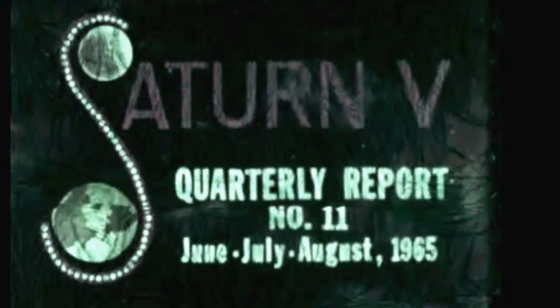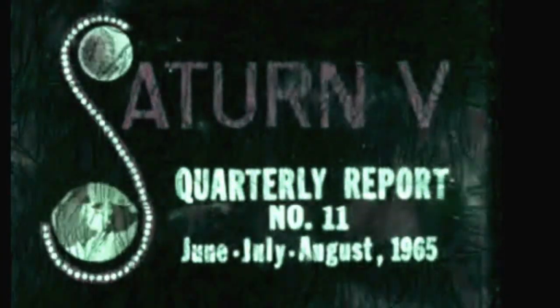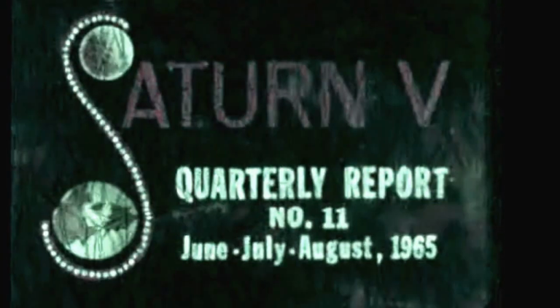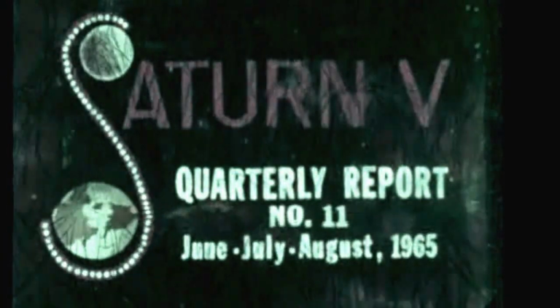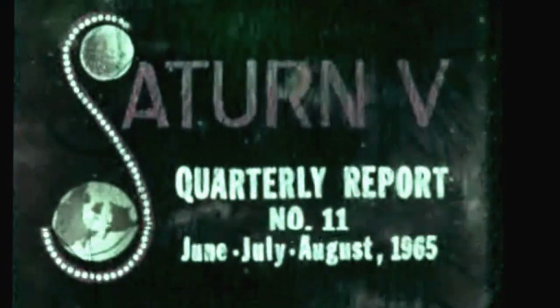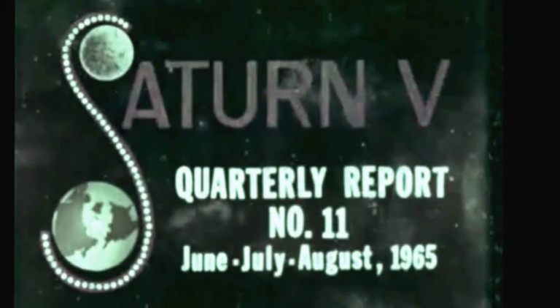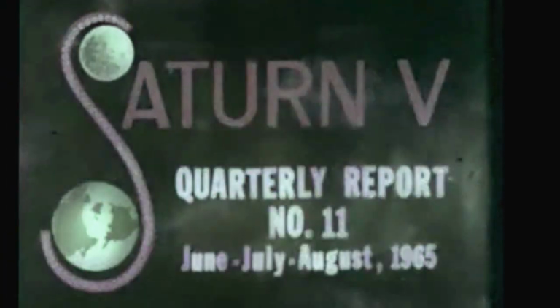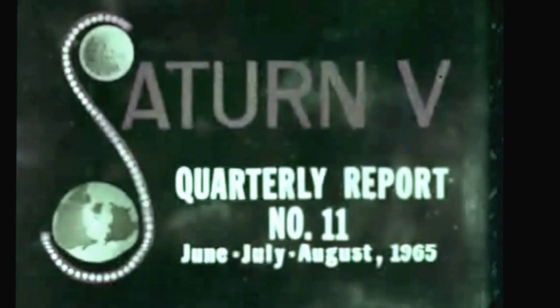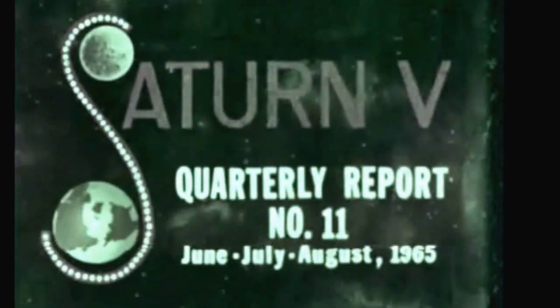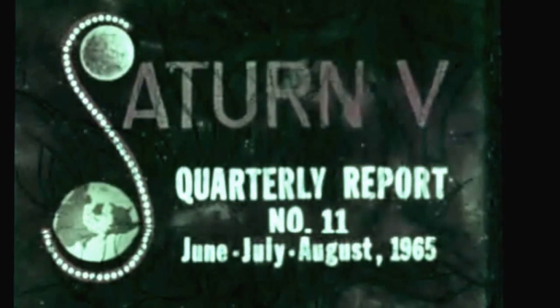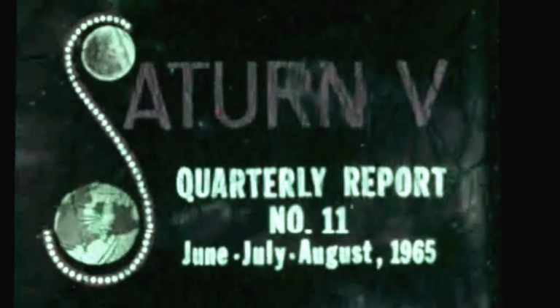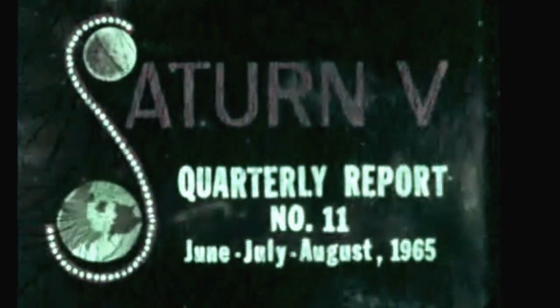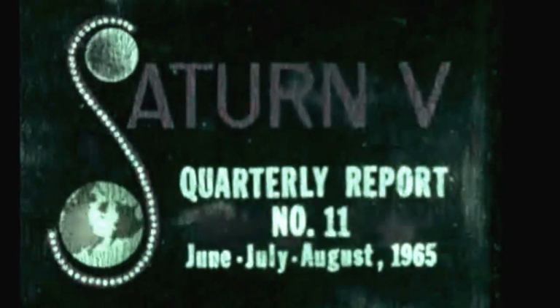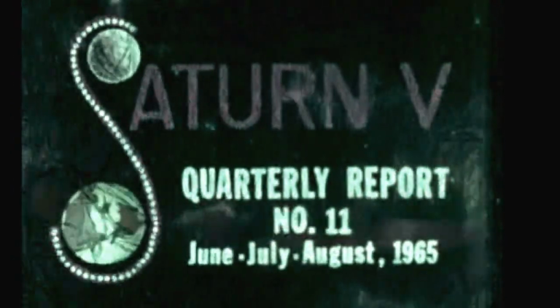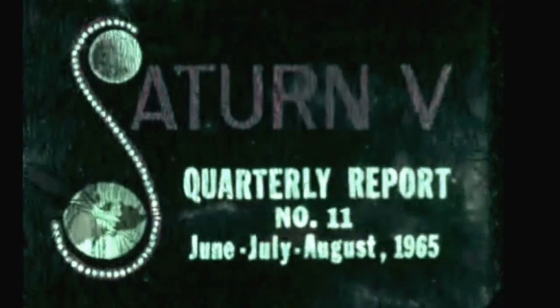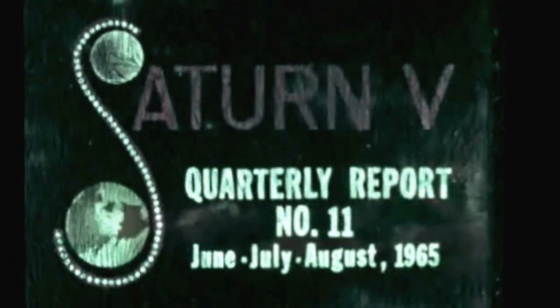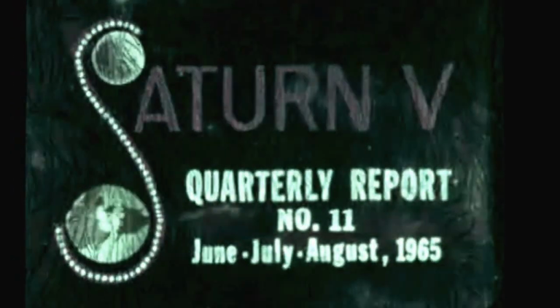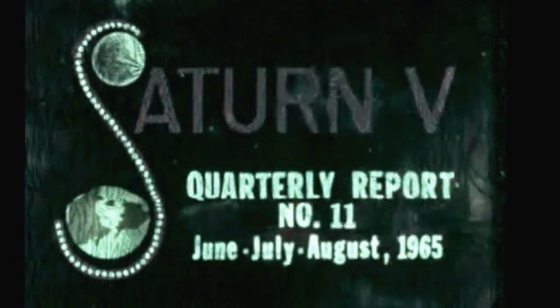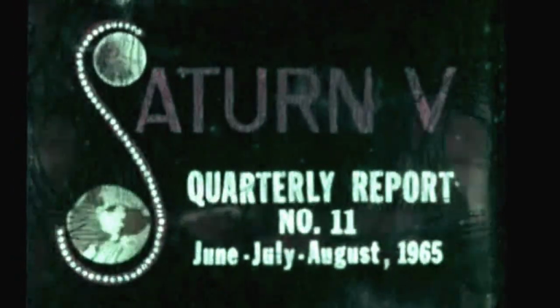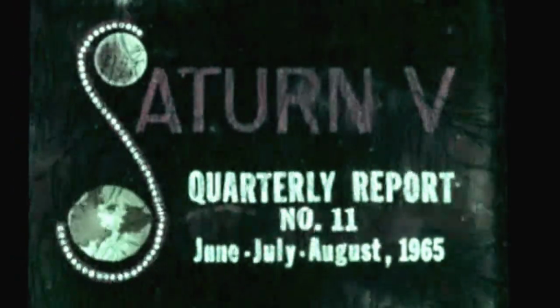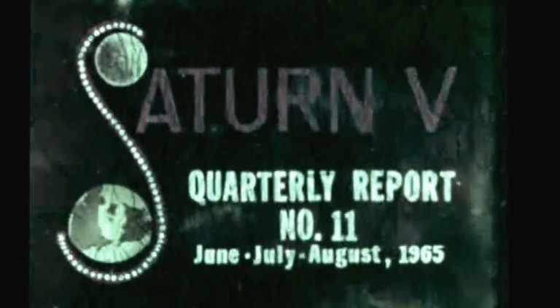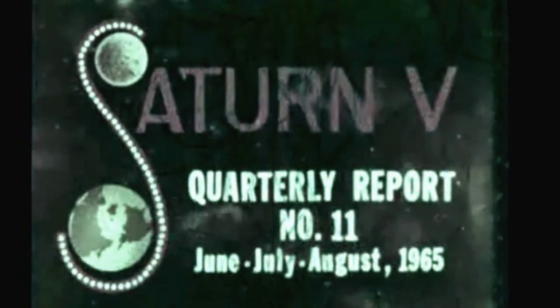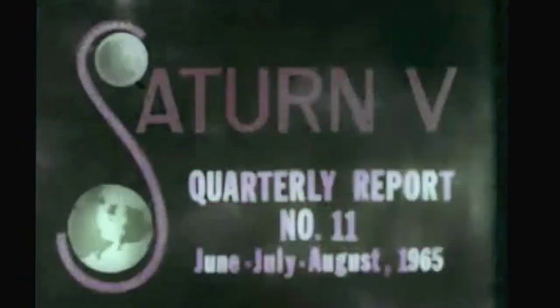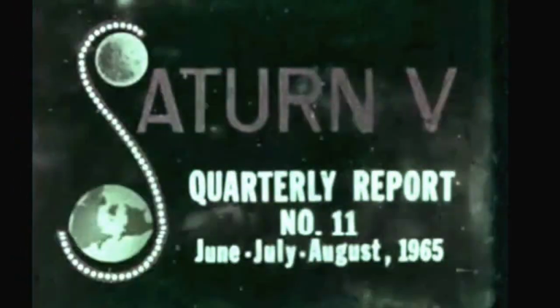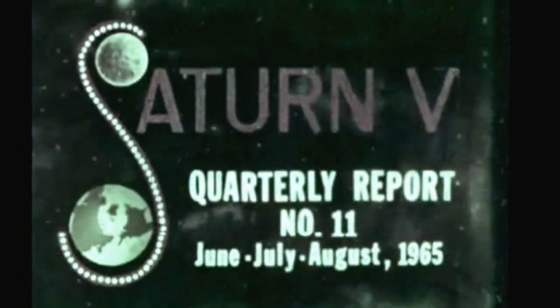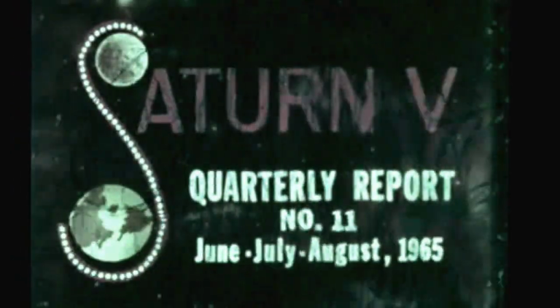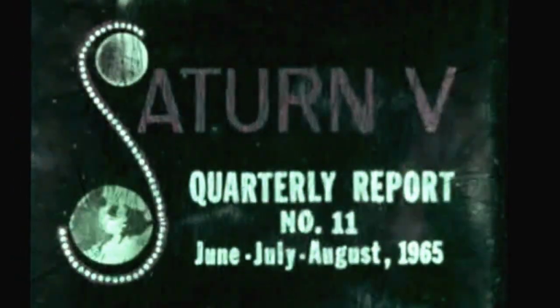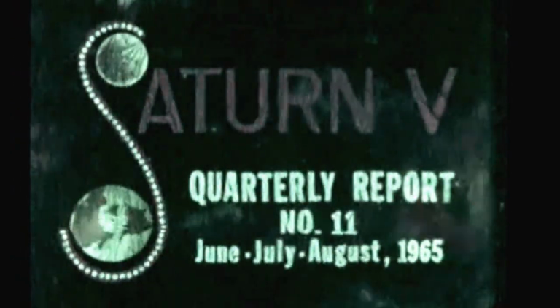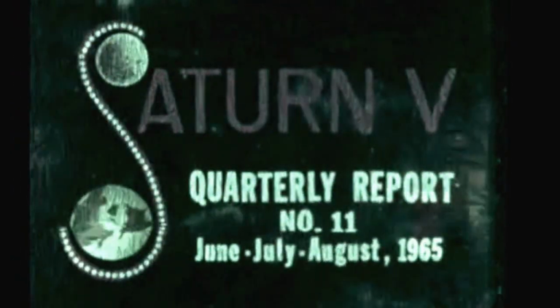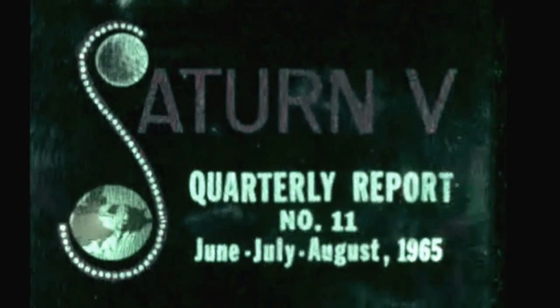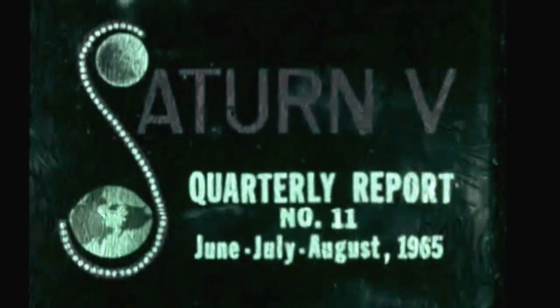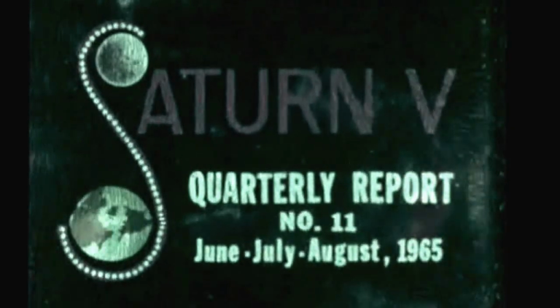Saturn V quarterly film report number 11 covers progress during the period June, July, and August 1965.